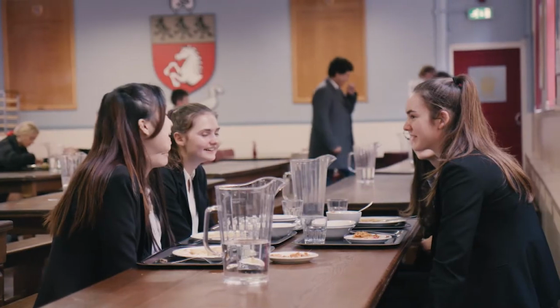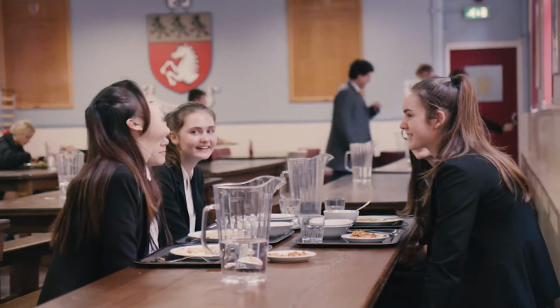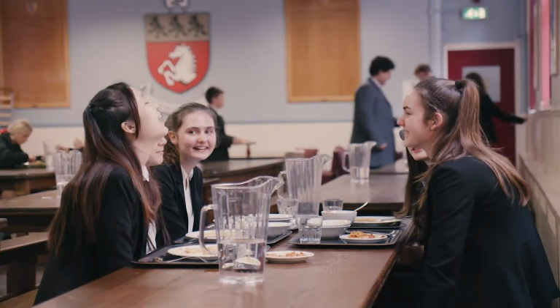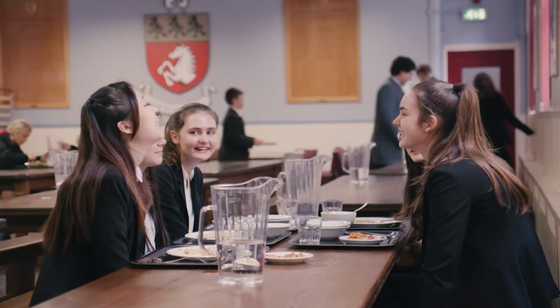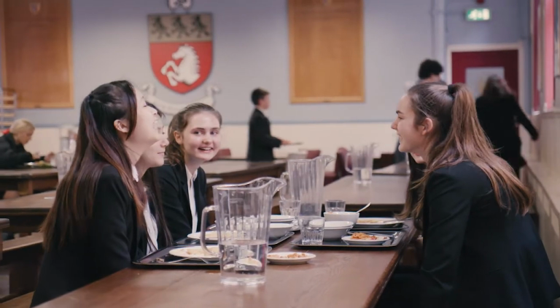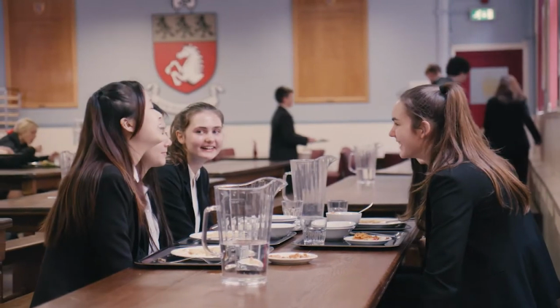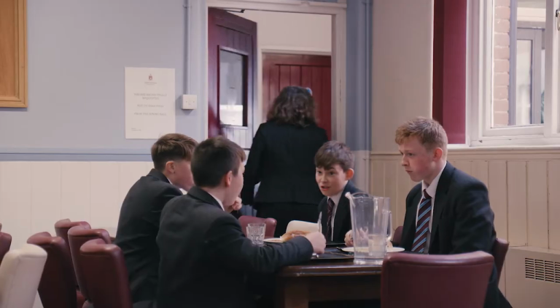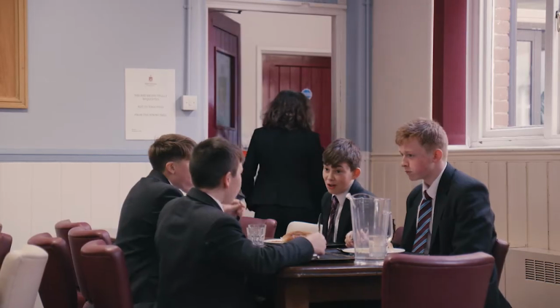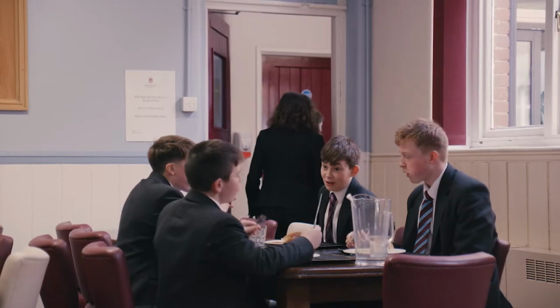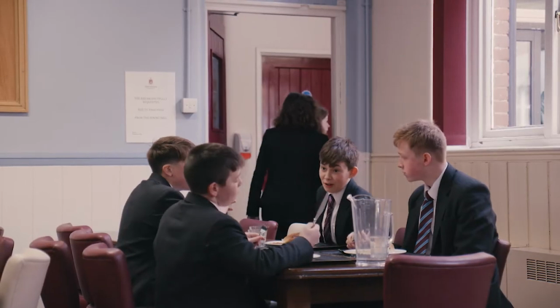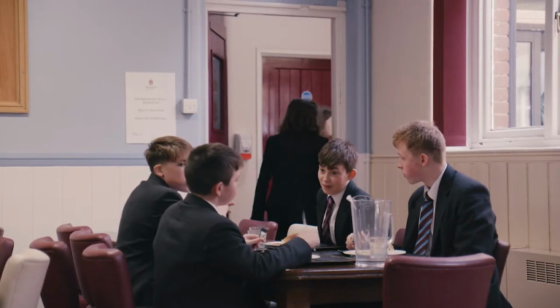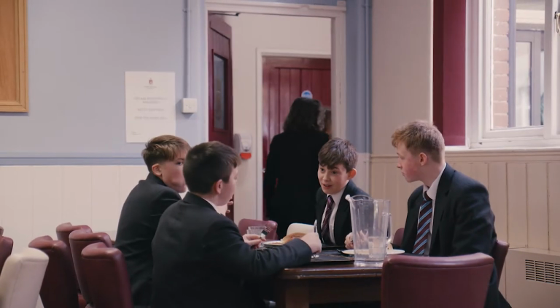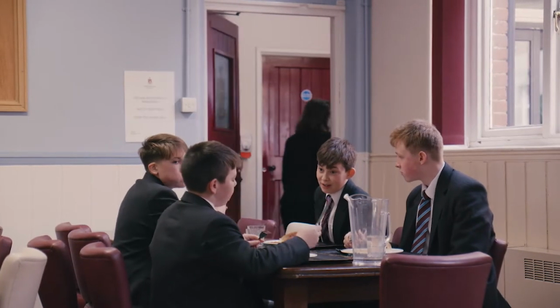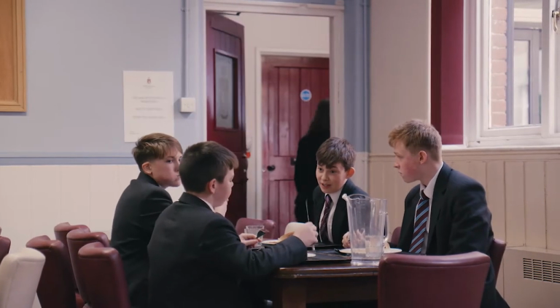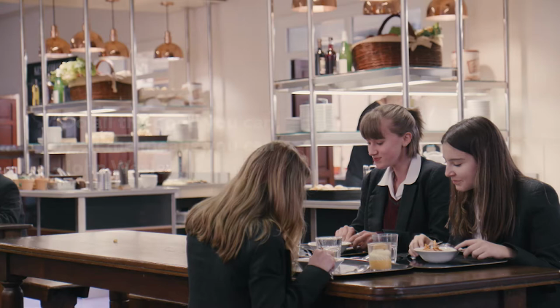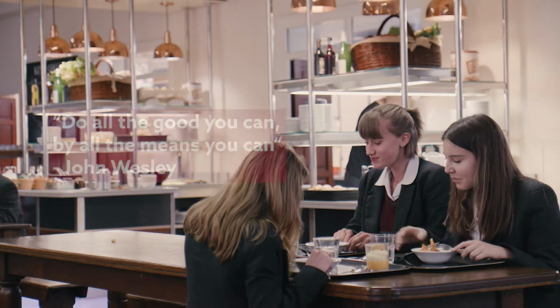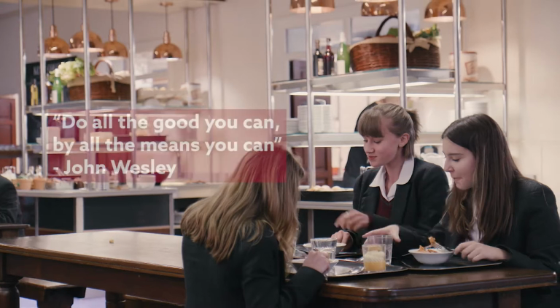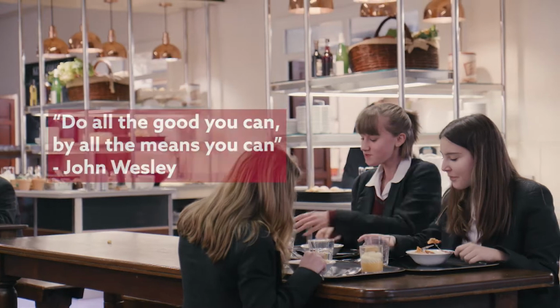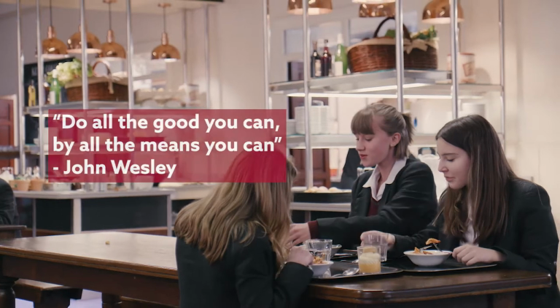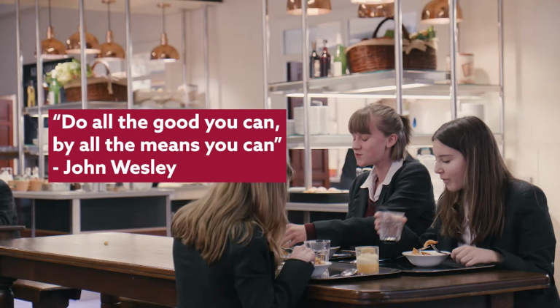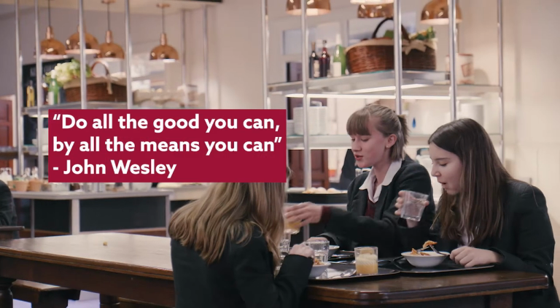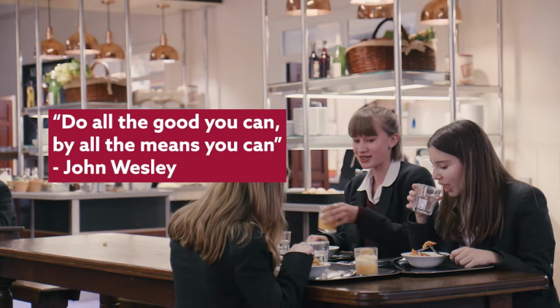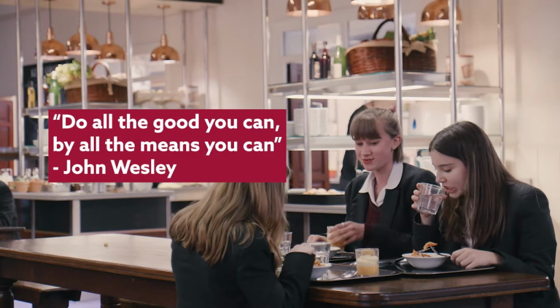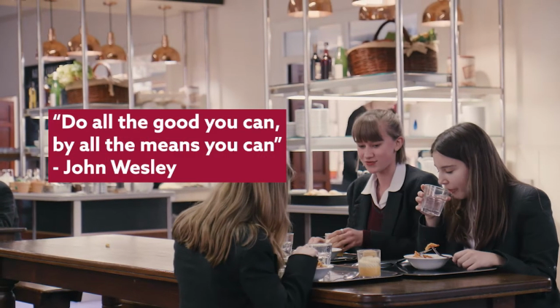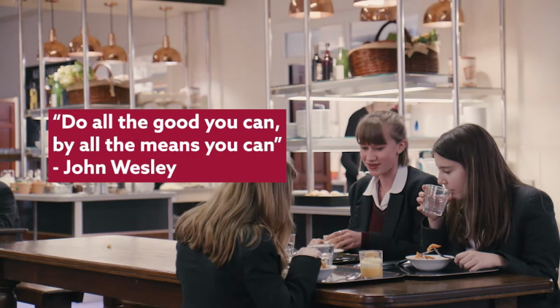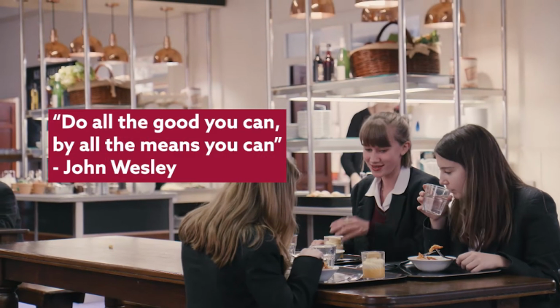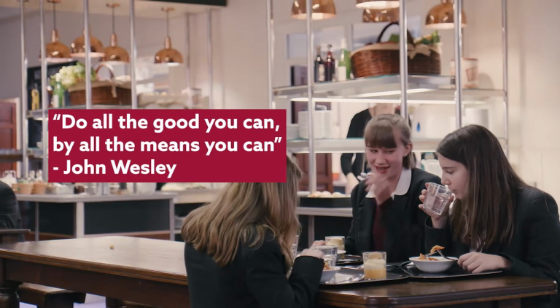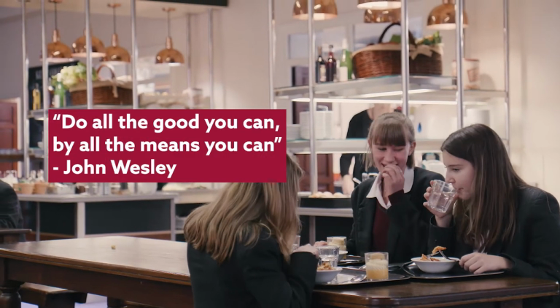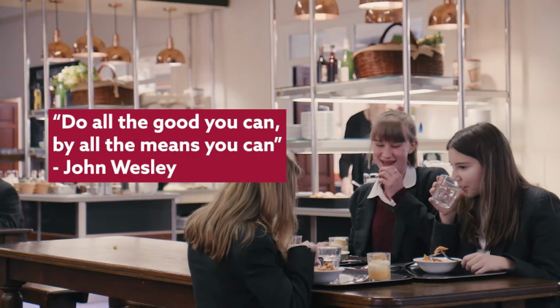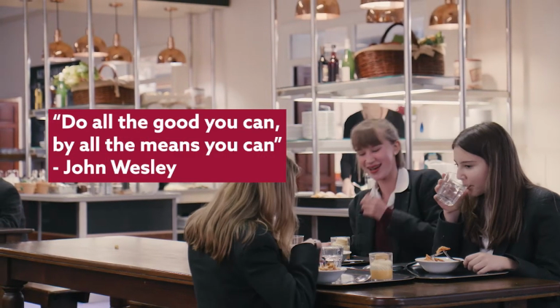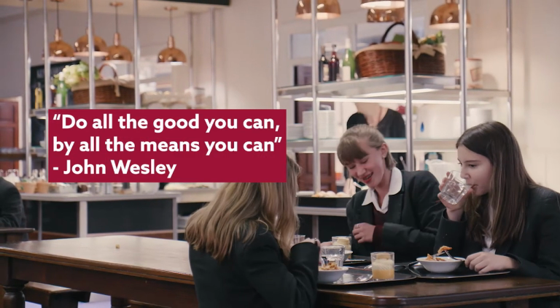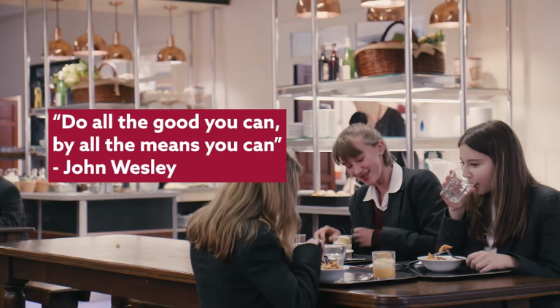John Wesley's saying, 'Do all the good you can by all the means you can,' remains a central part of the school's ethos.